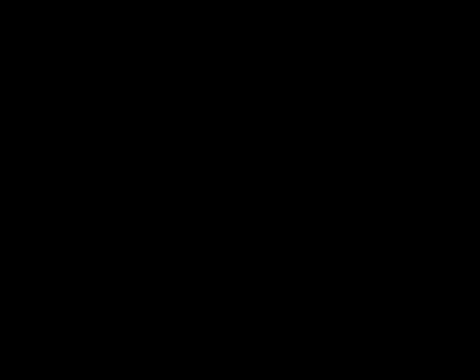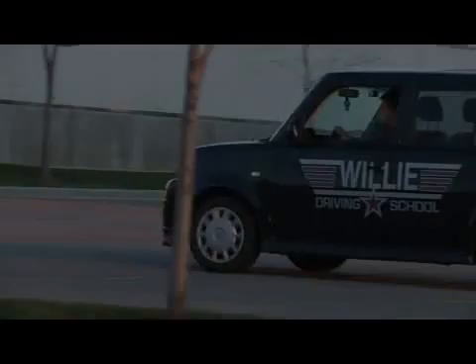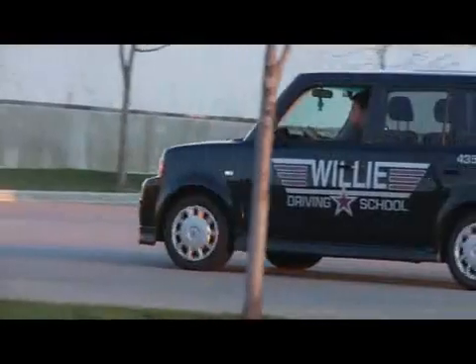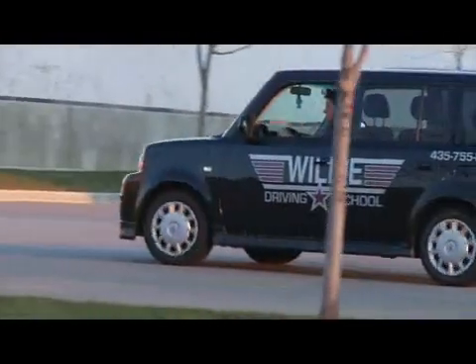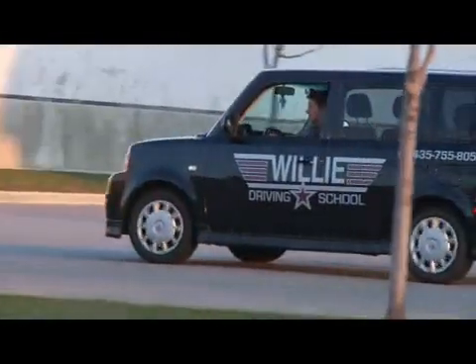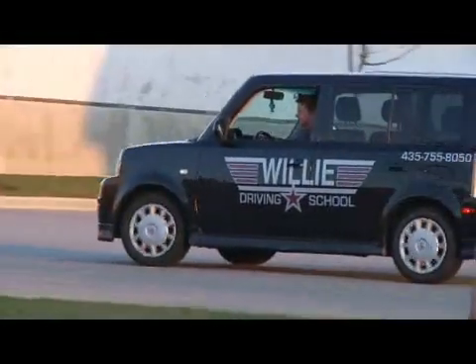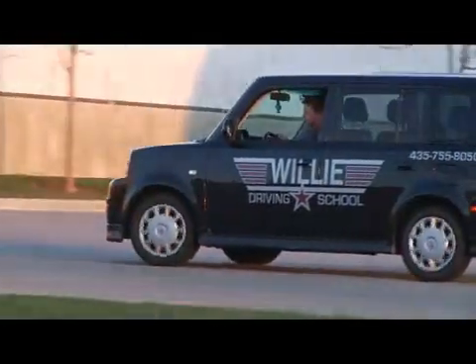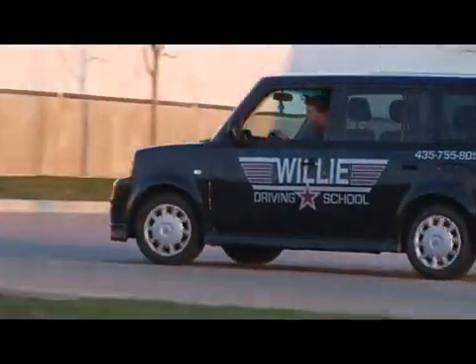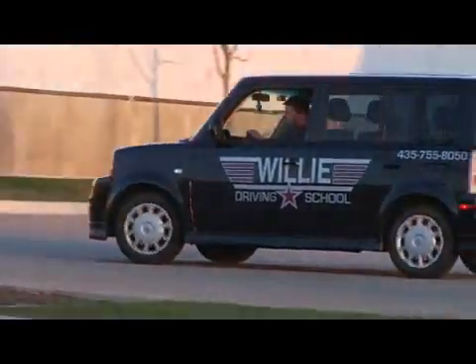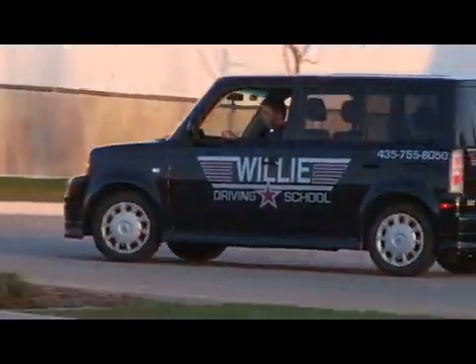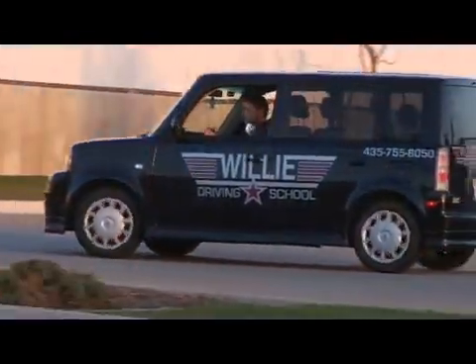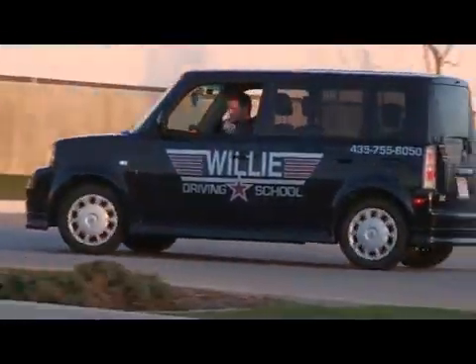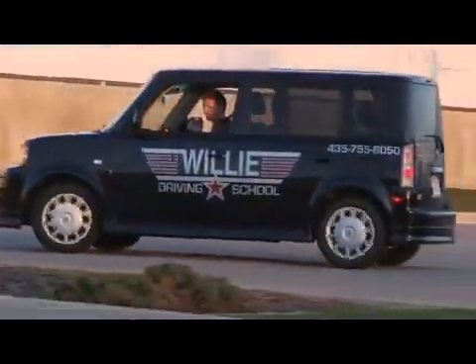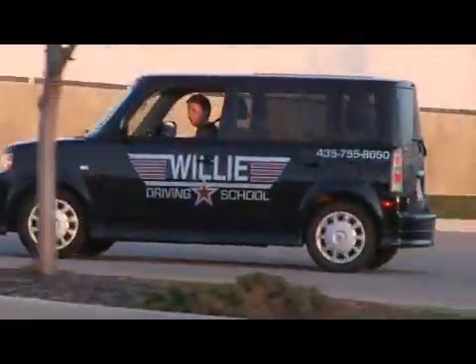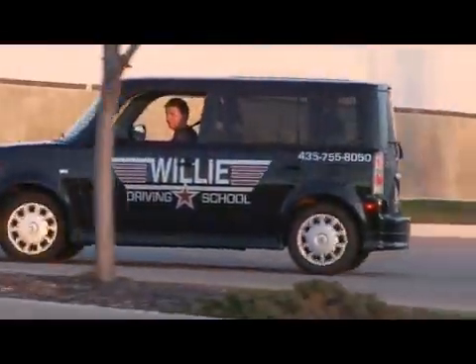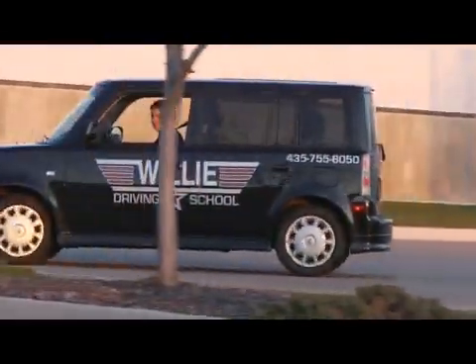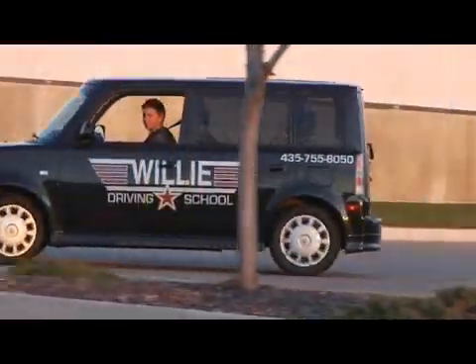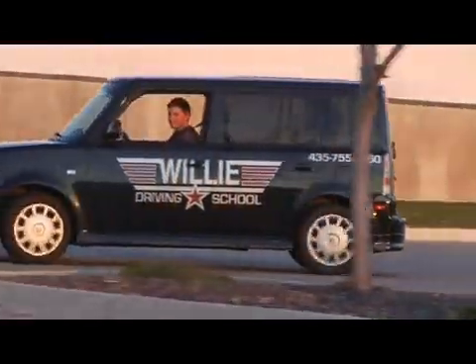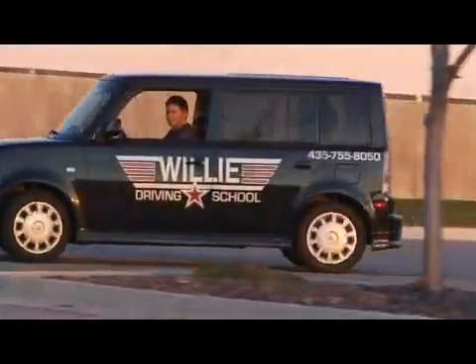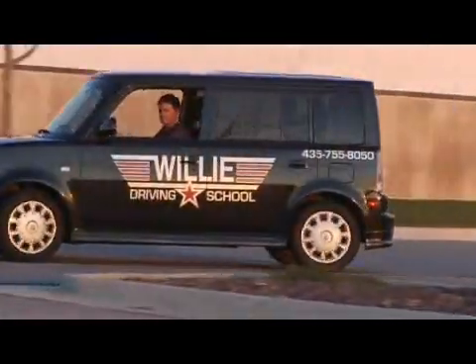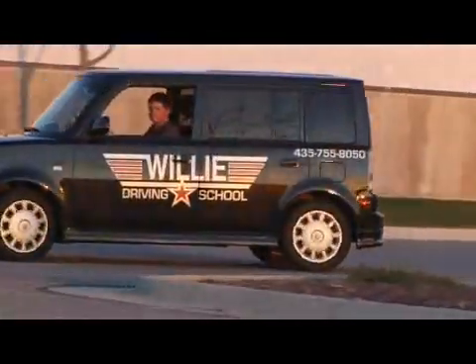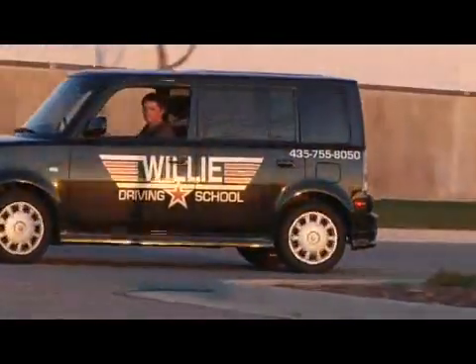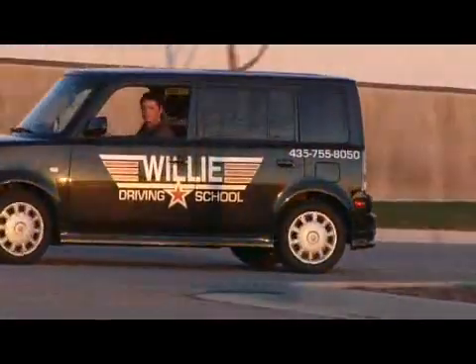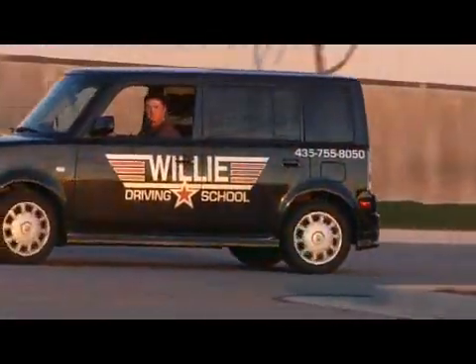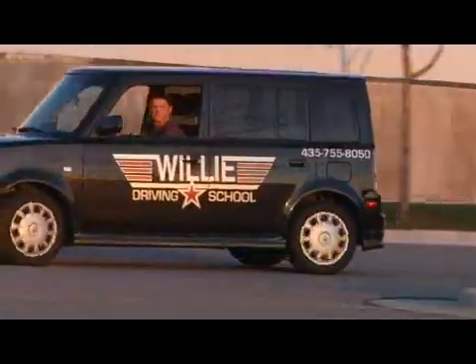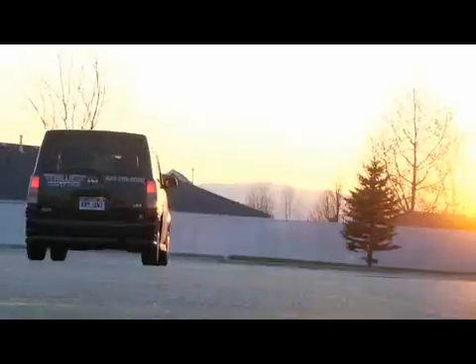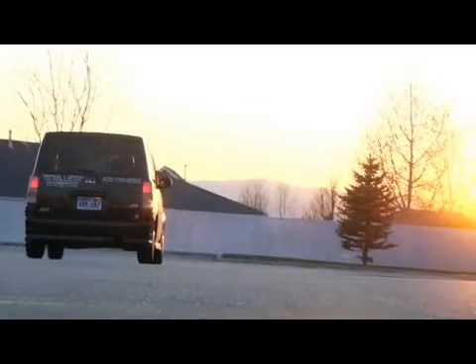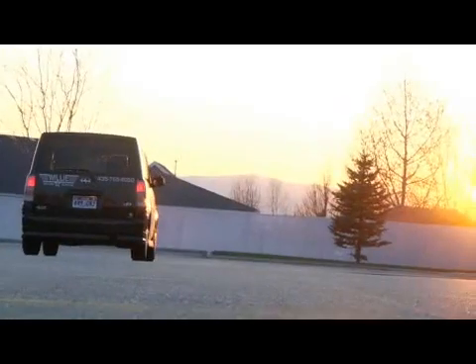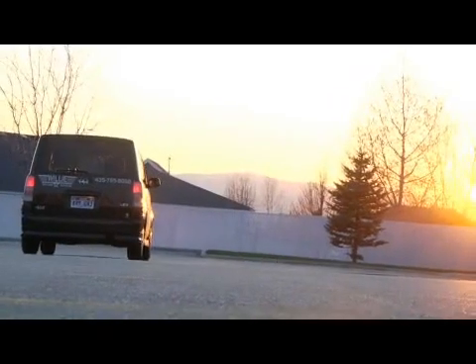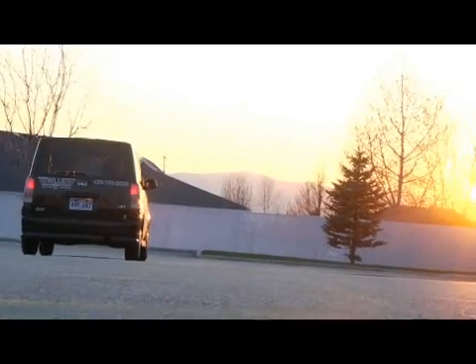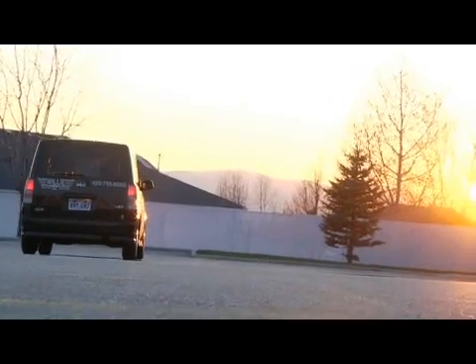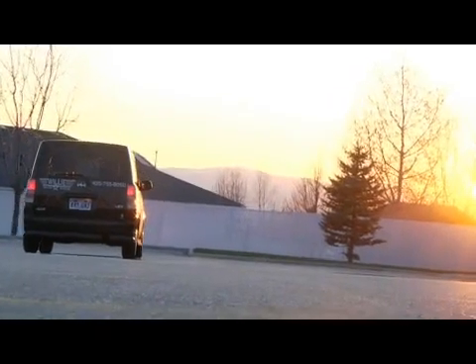Hi, this is Casey Atkinson from Willie Driving School here in Logan, Utah. I'm going to tell you a bit about how to fill out an application for a driver's license.